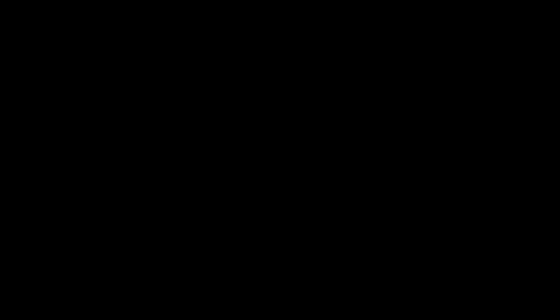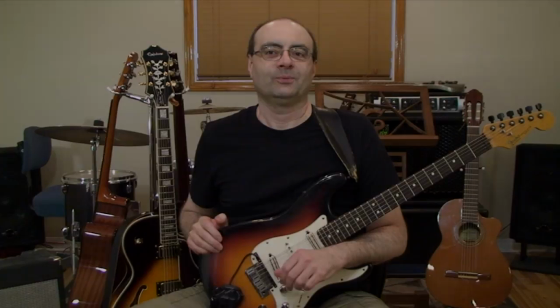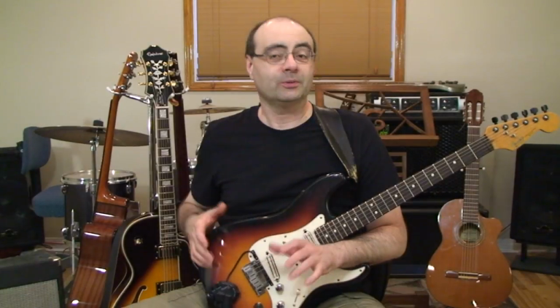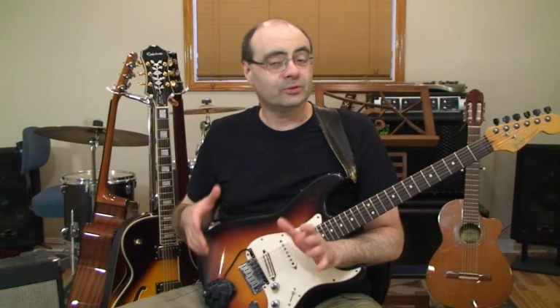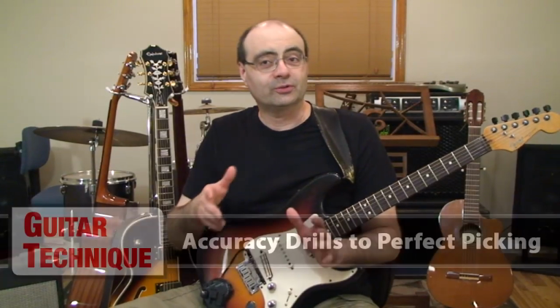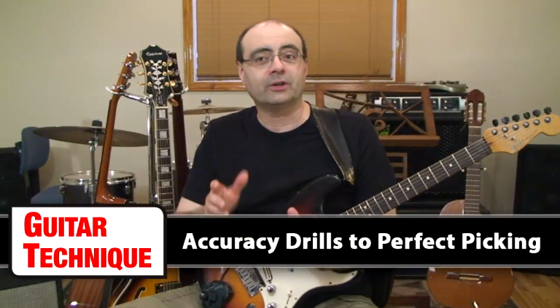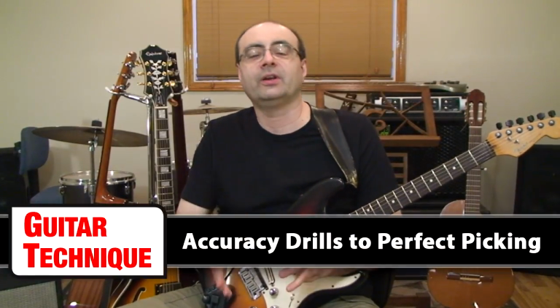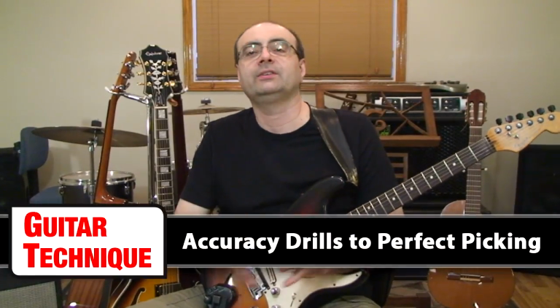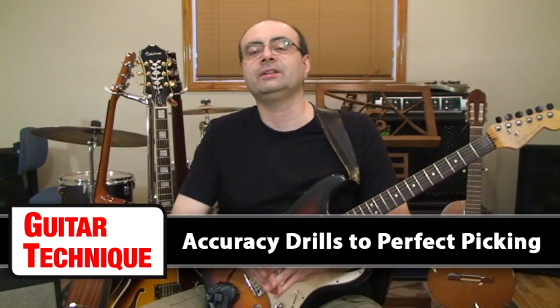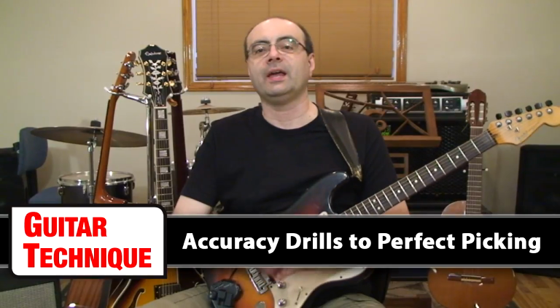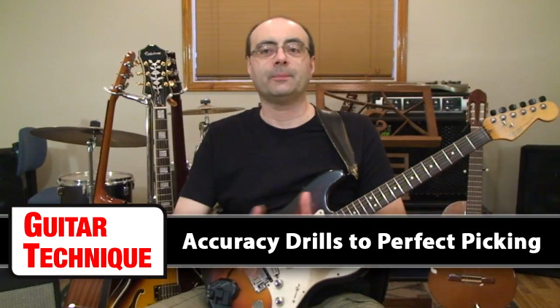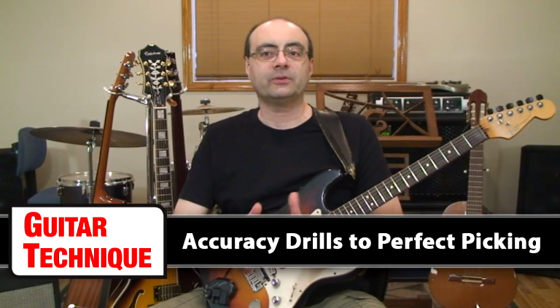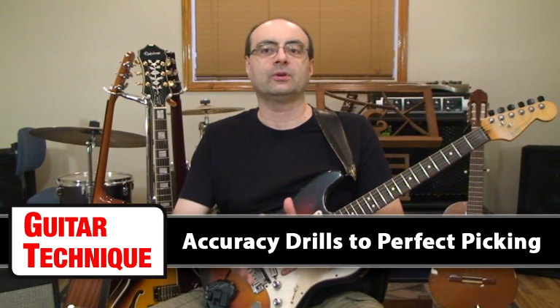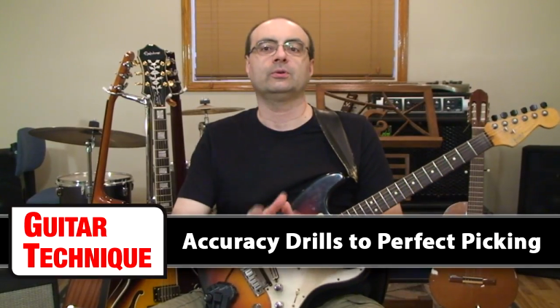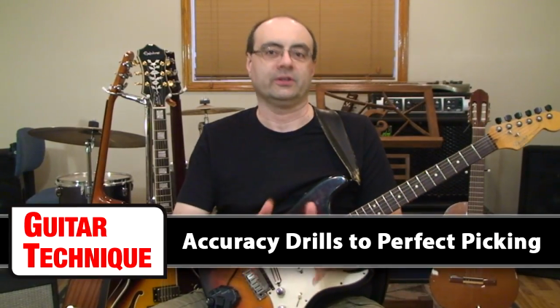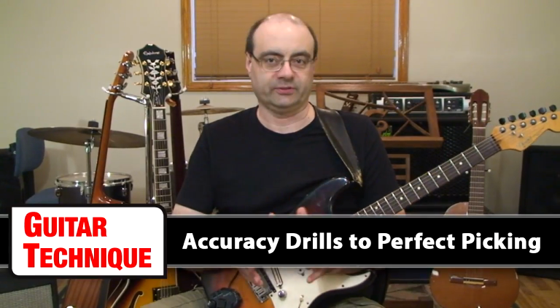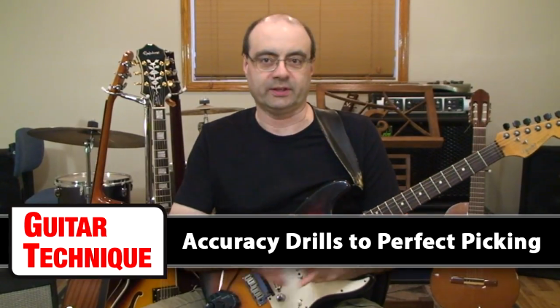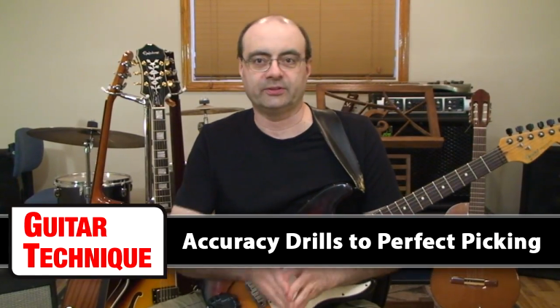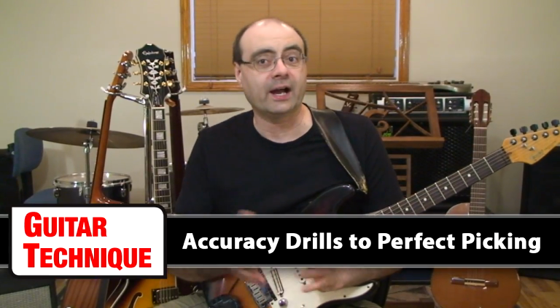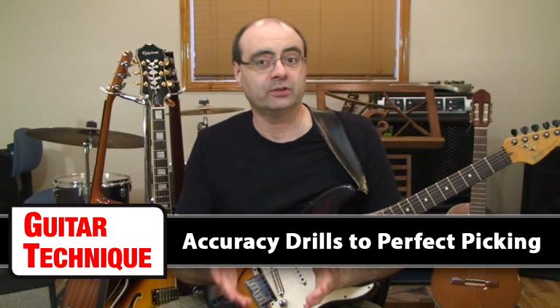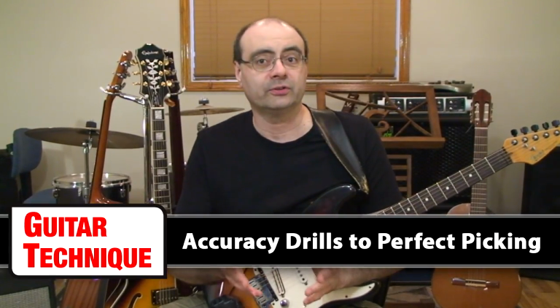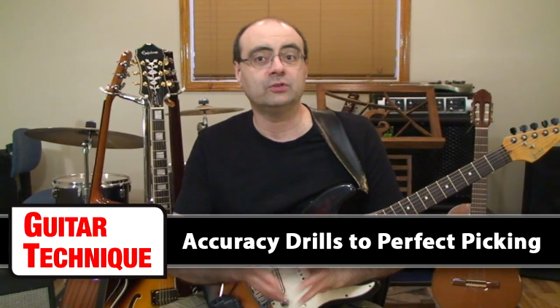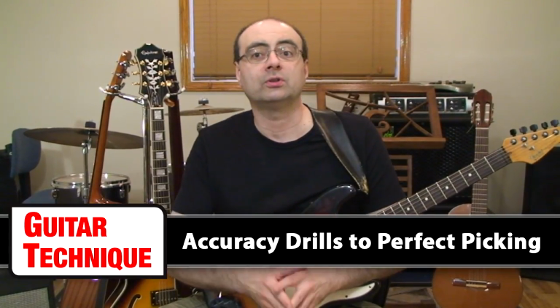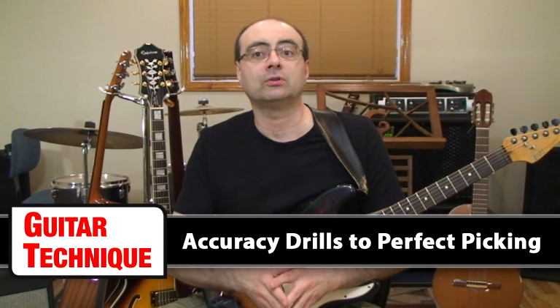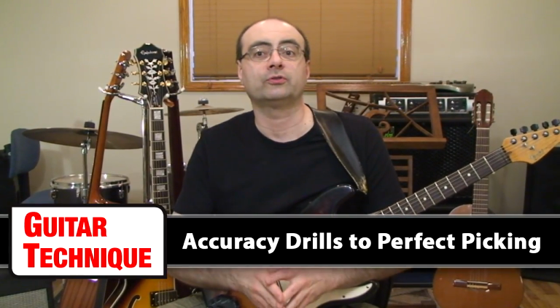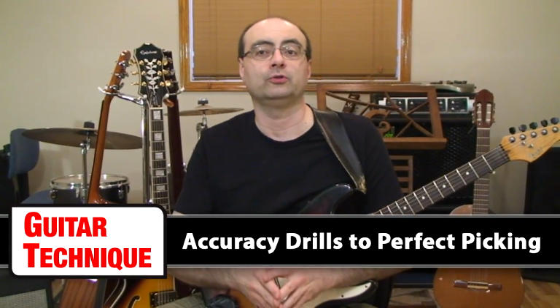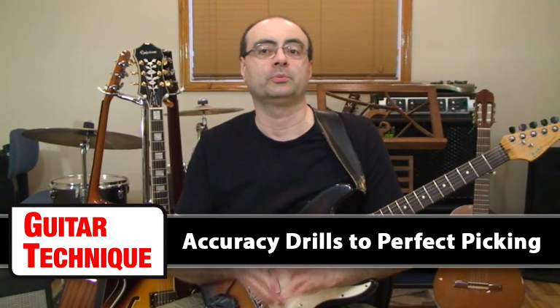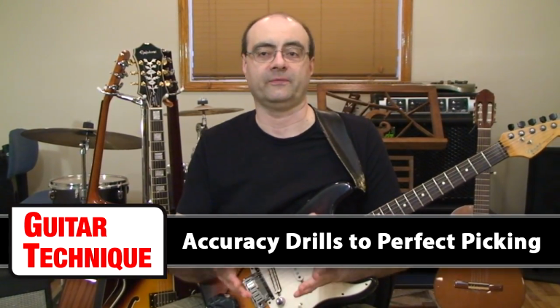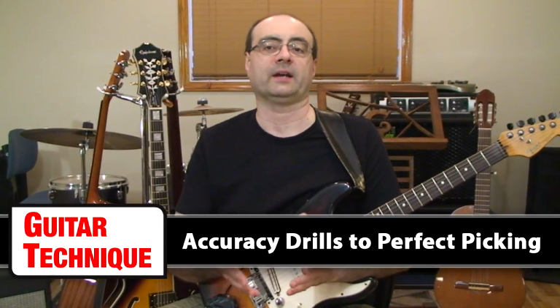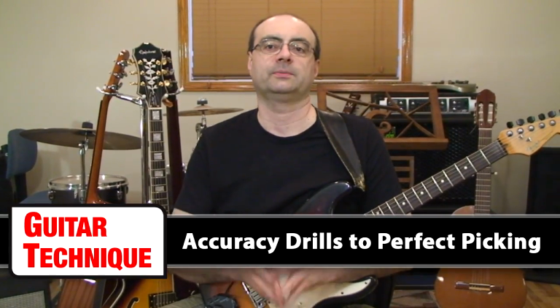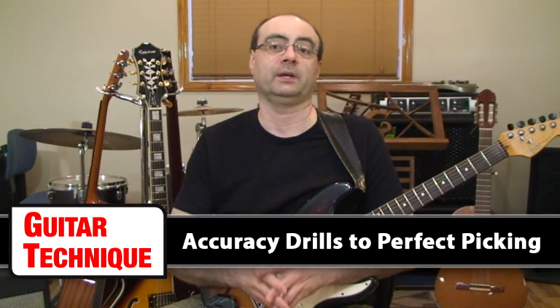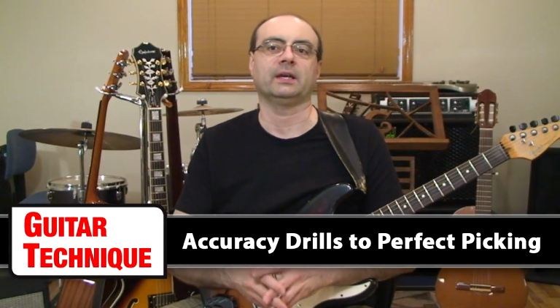Welcome to Guitar Technique, Episode 6: Accuracy Drills to Perfect Picking.